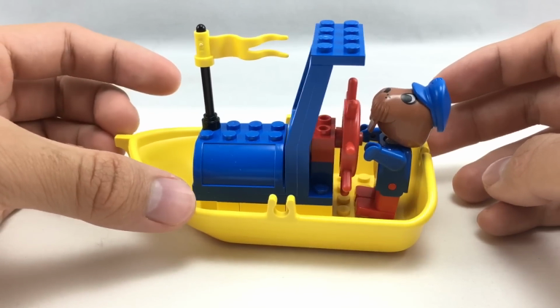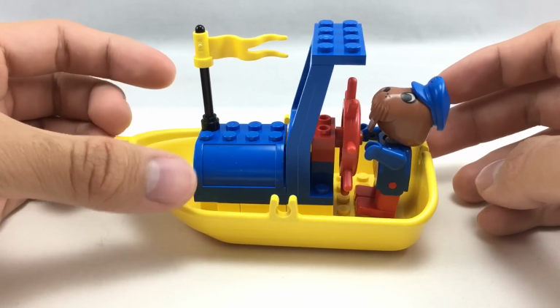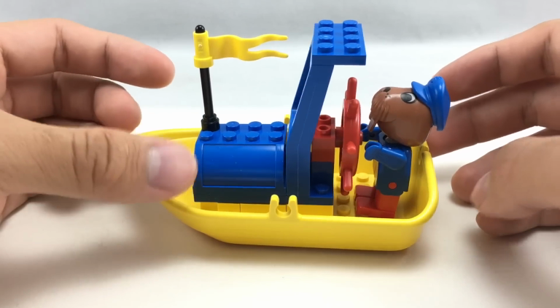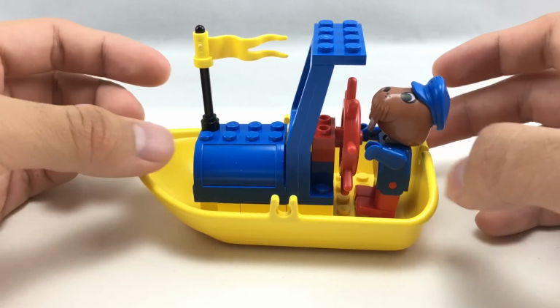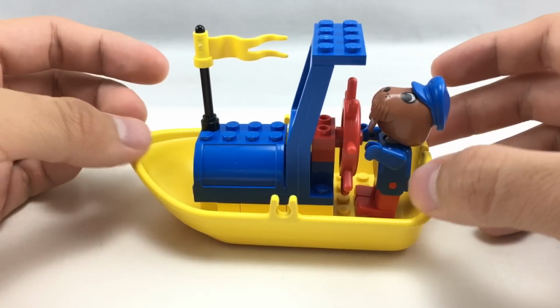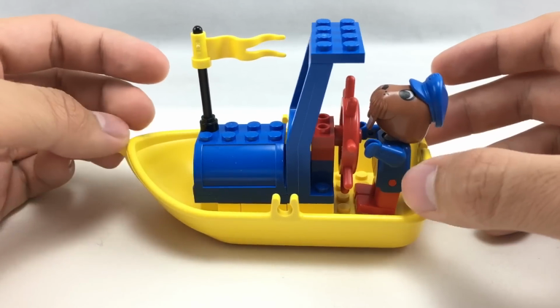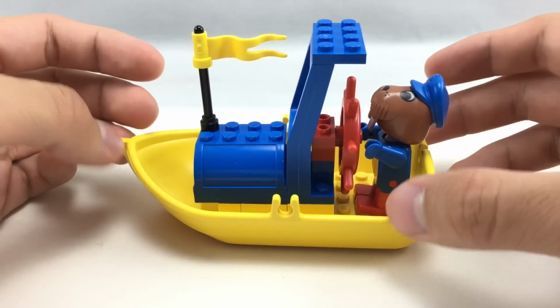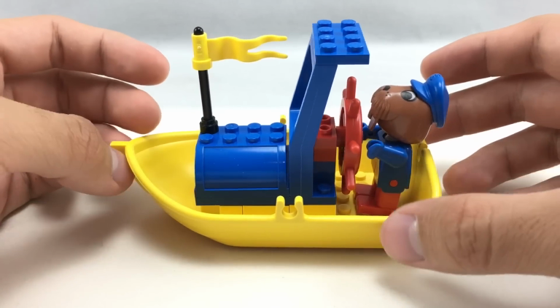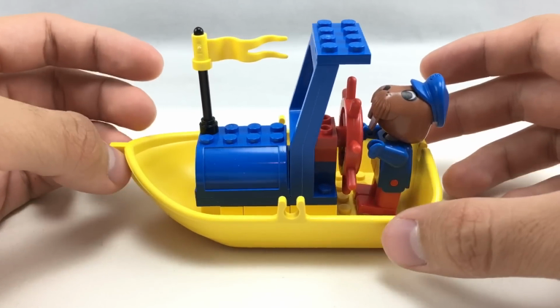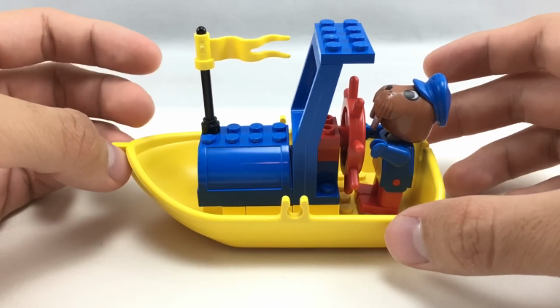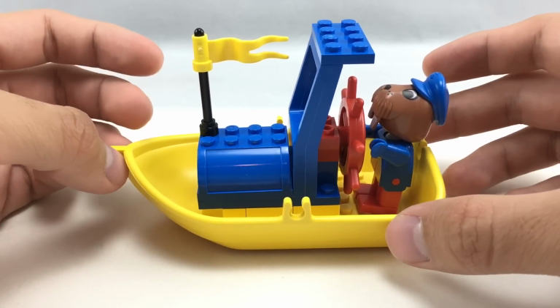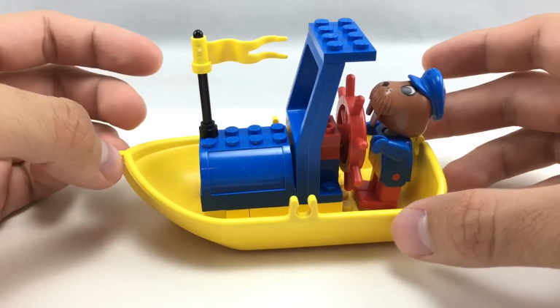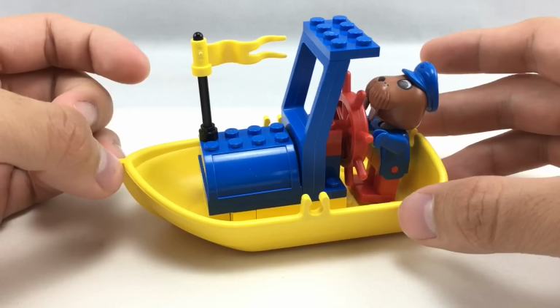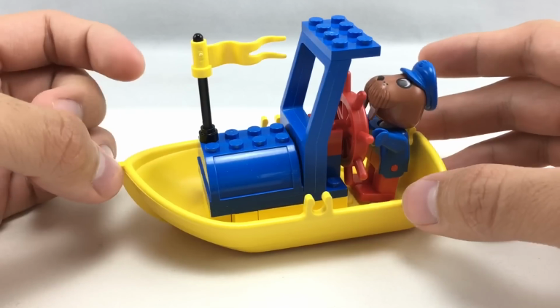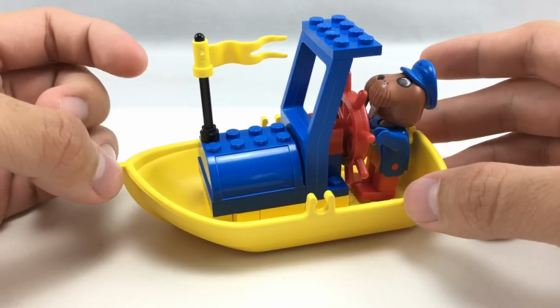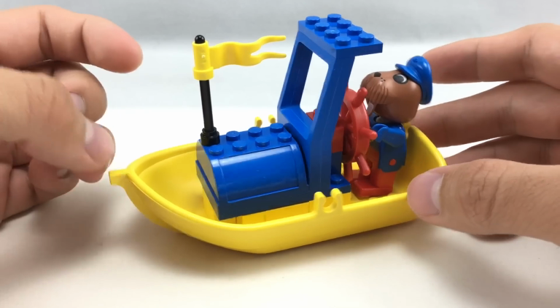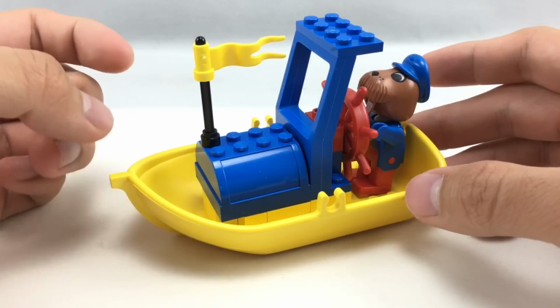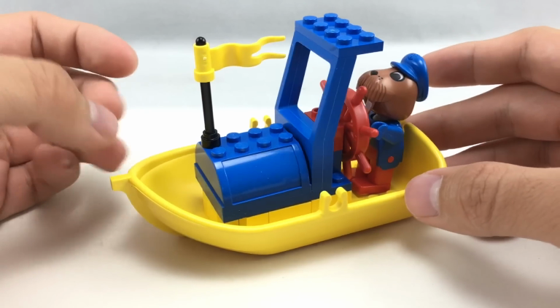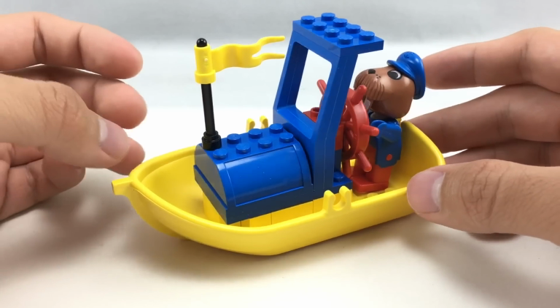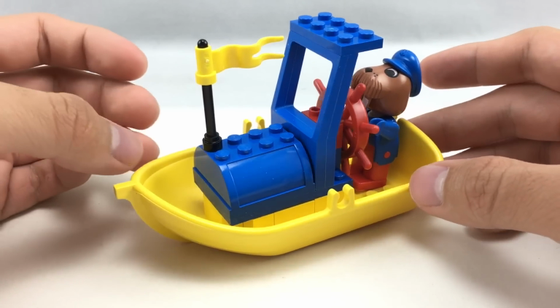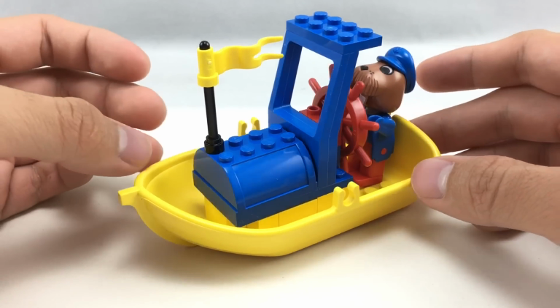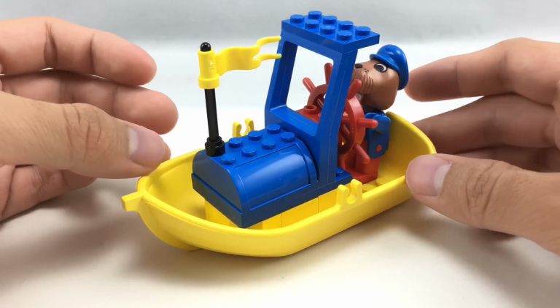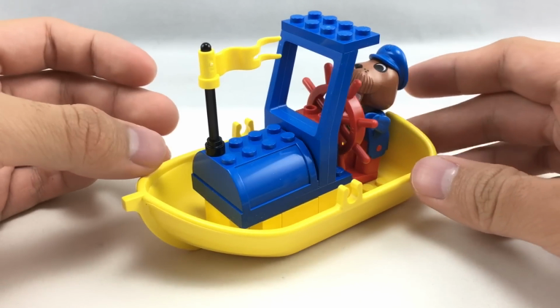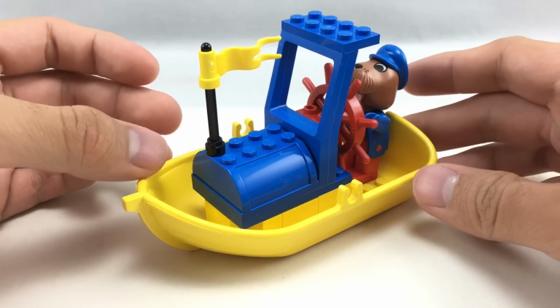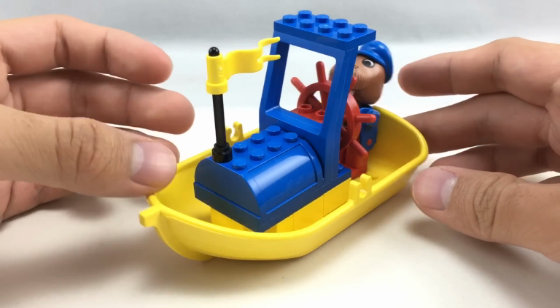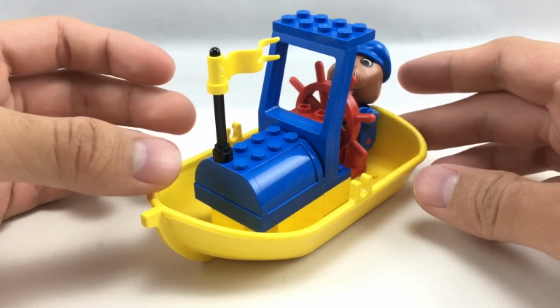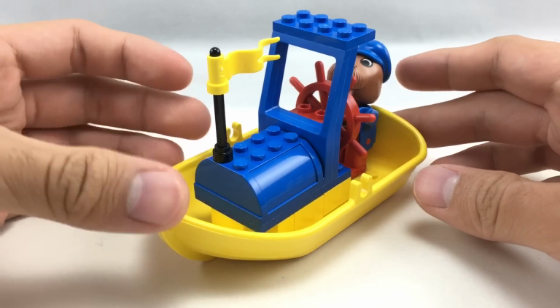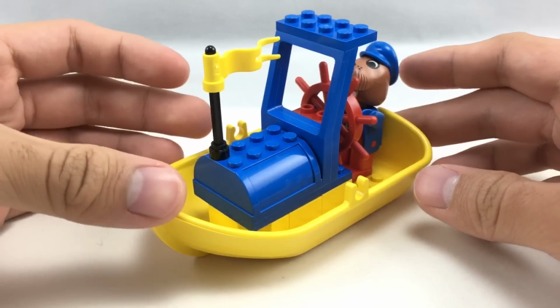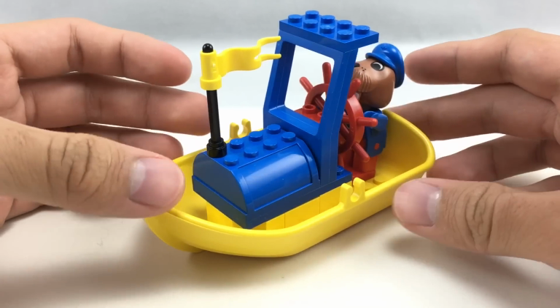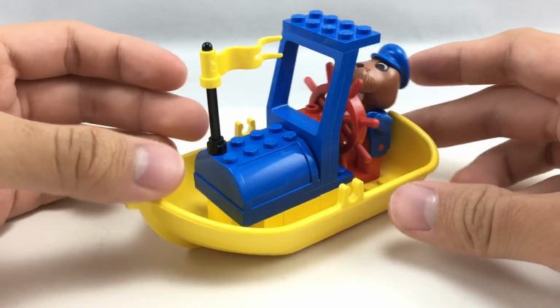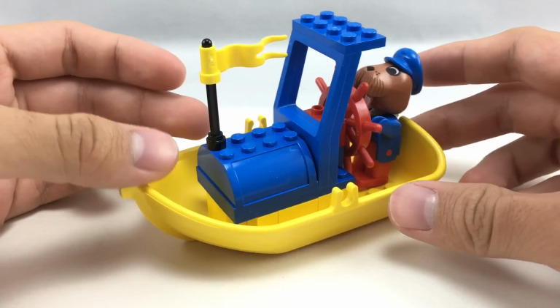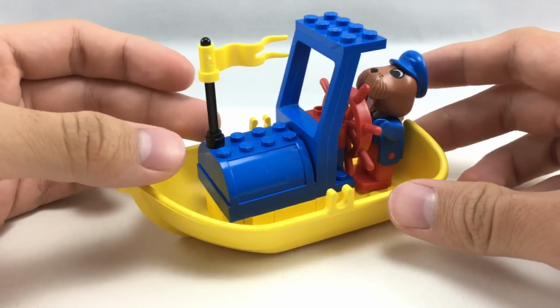This is actually the 30th anniversary of this set — 1986, that was 30 years ago. That's so crazy.